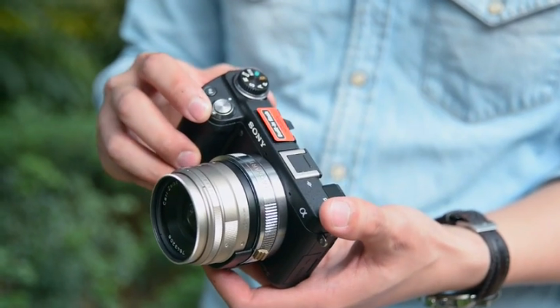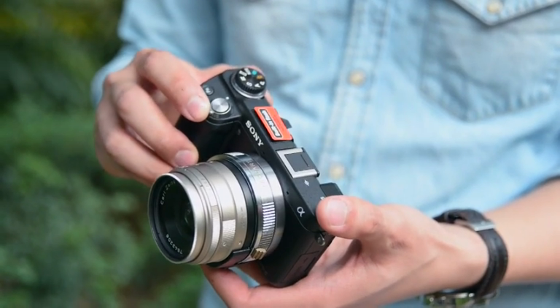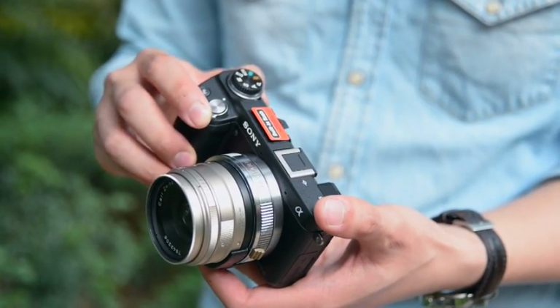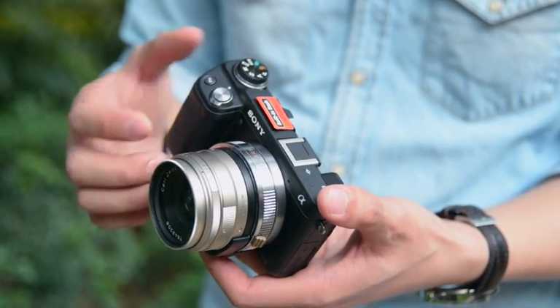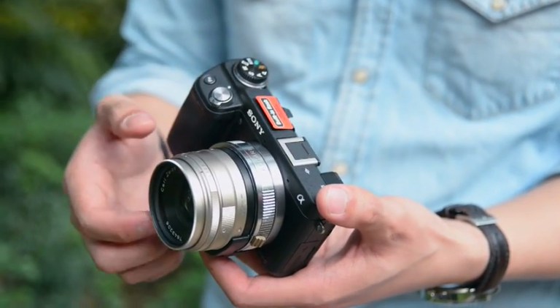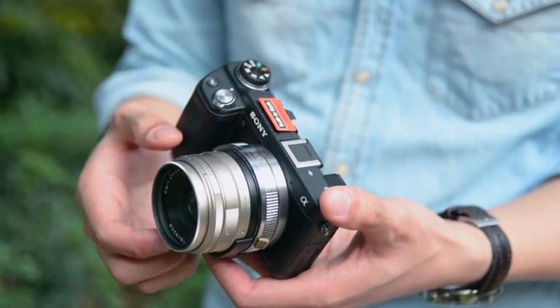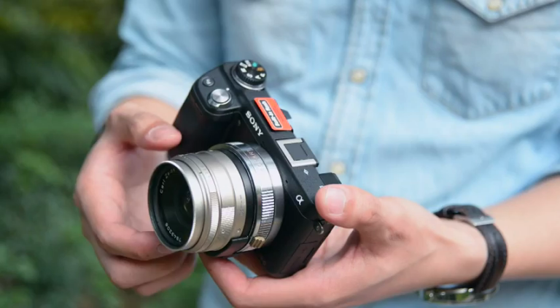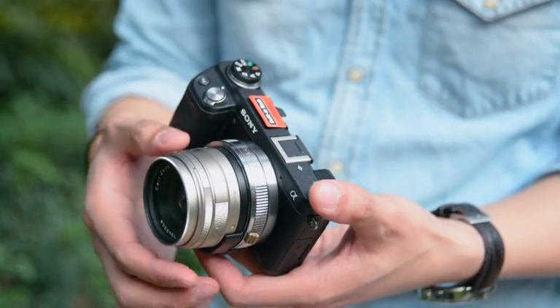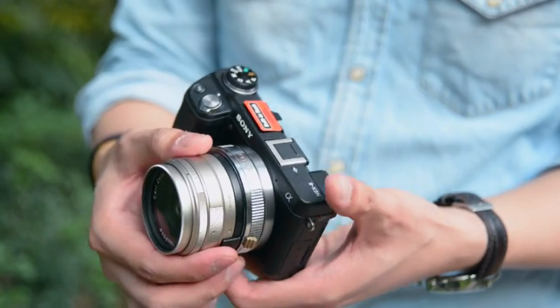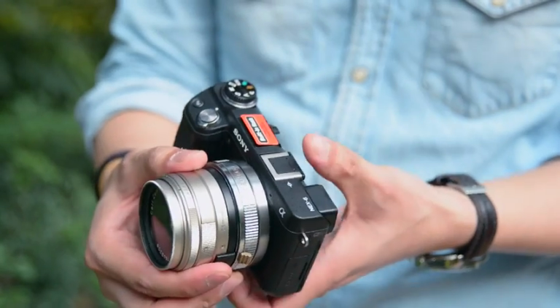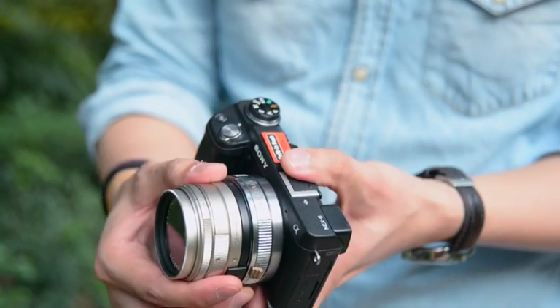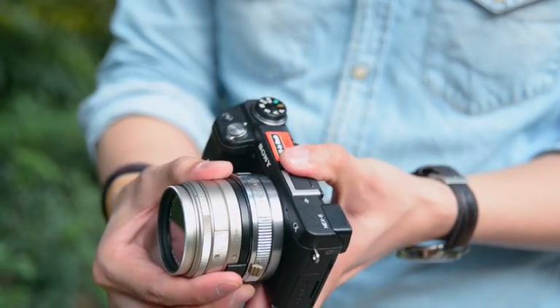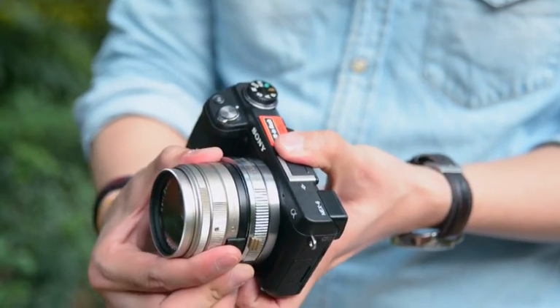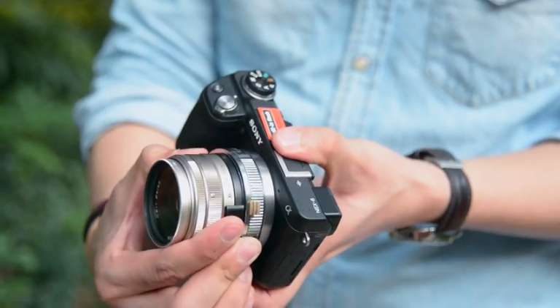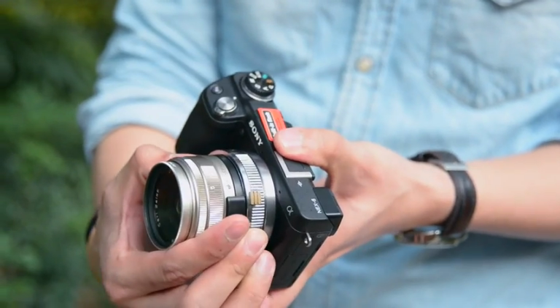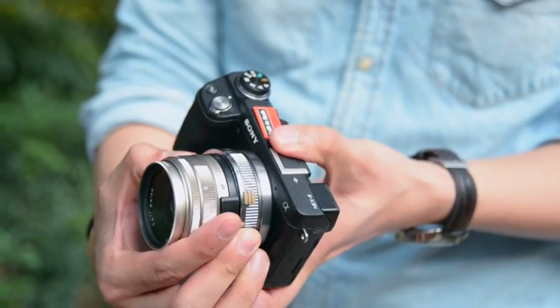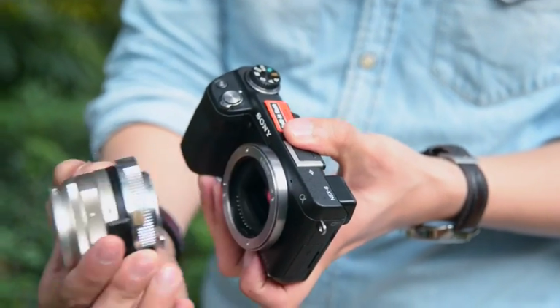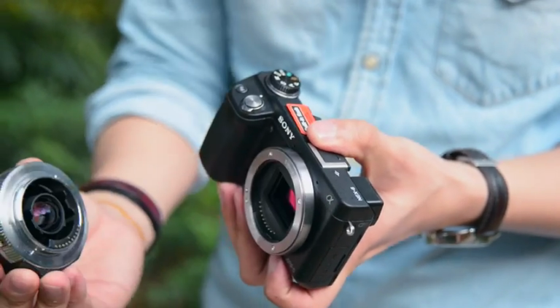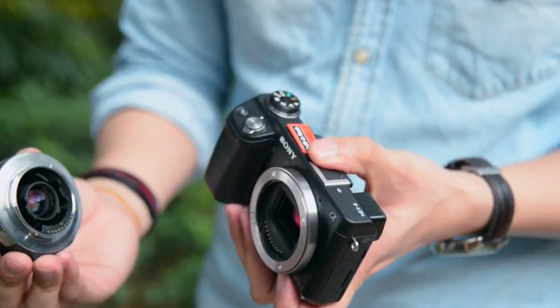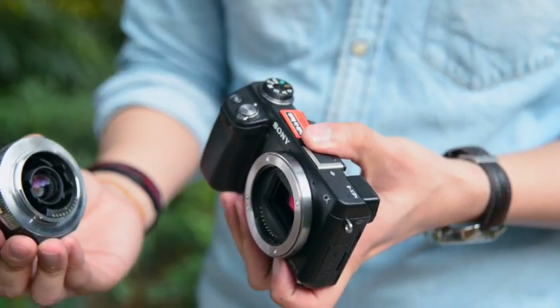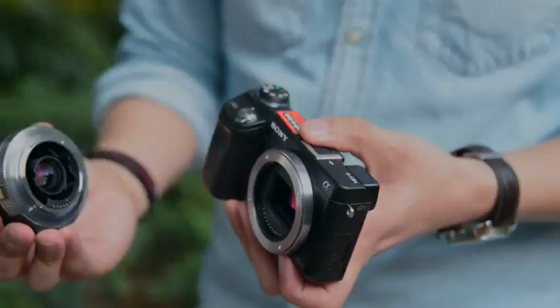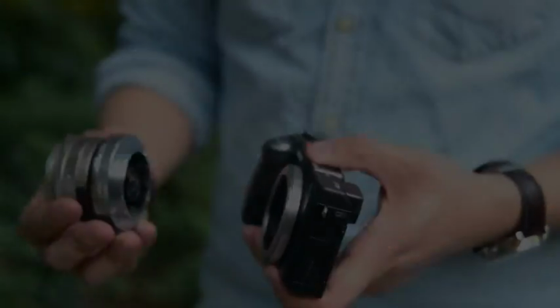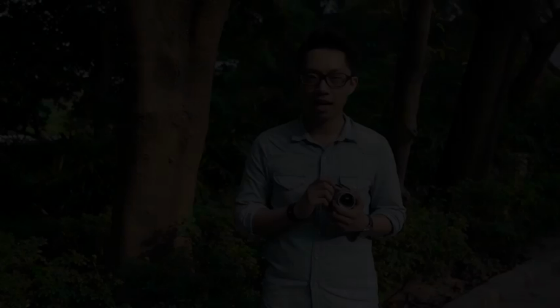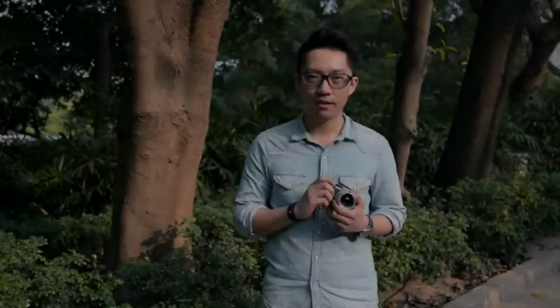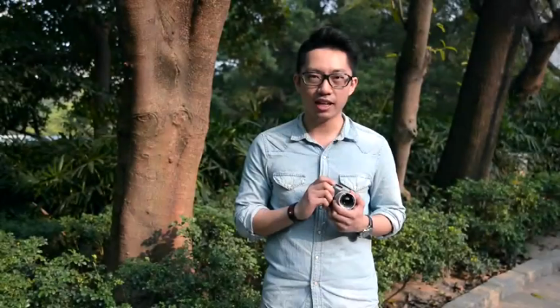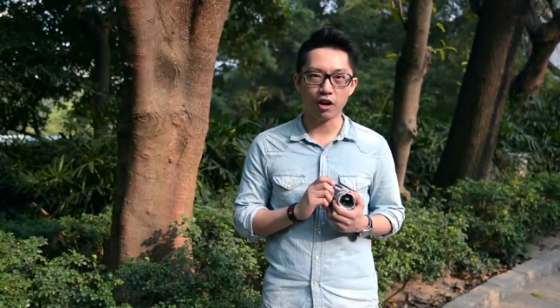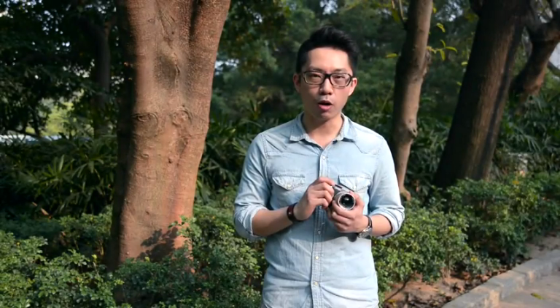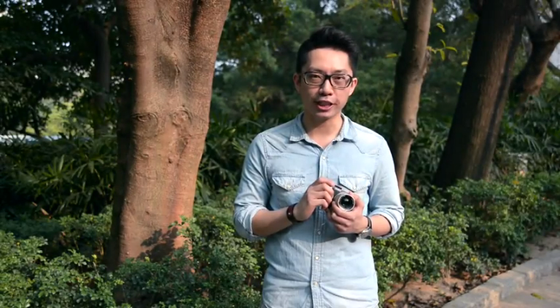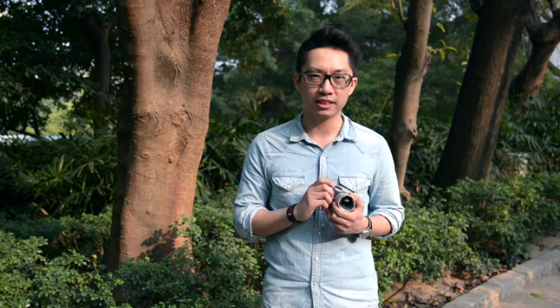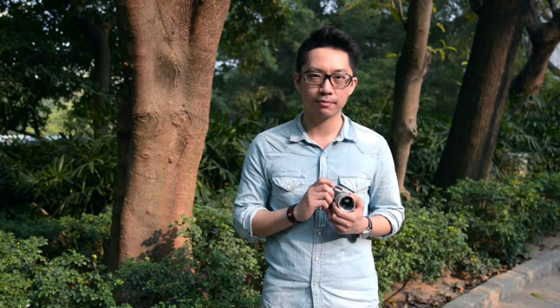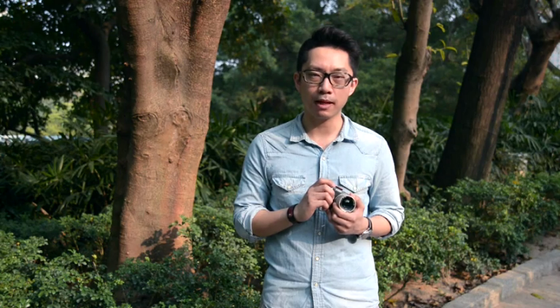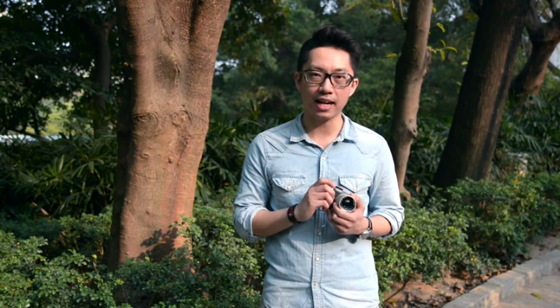Switch off the camera before you exchange the lens or turn off the adapter. Thank you for watching. Bye bye.